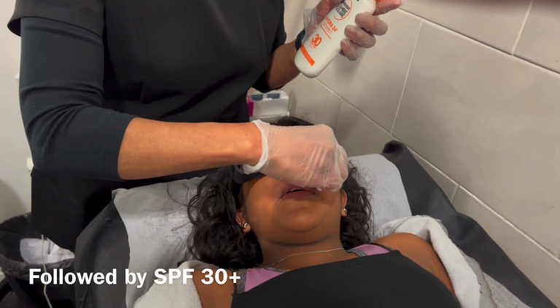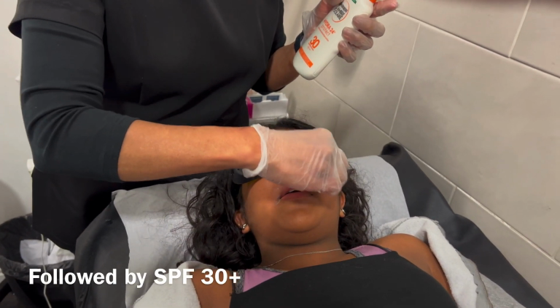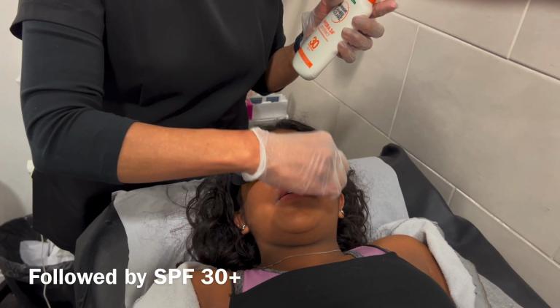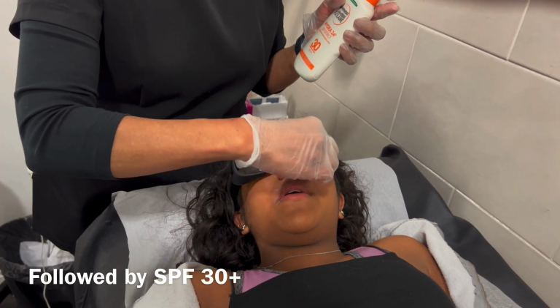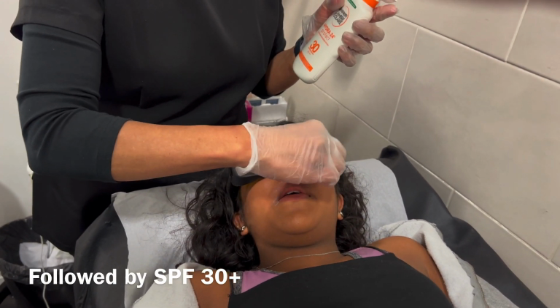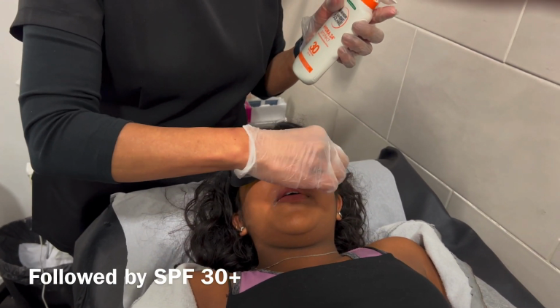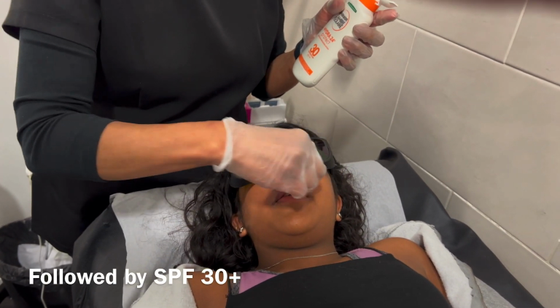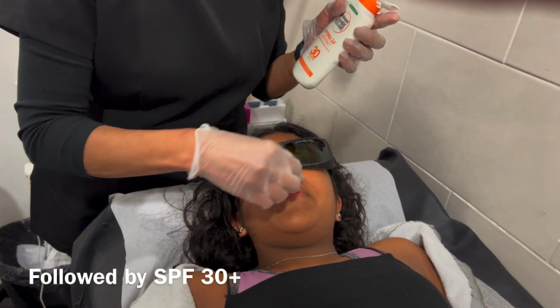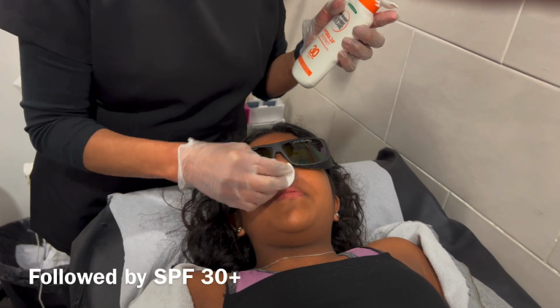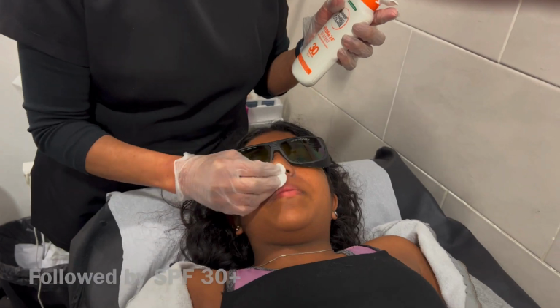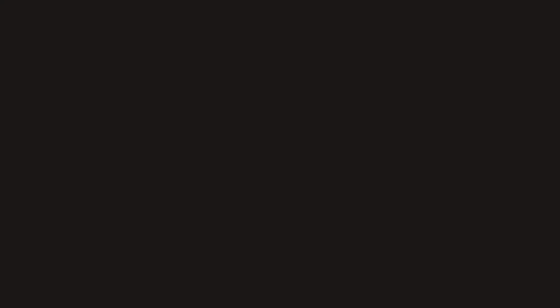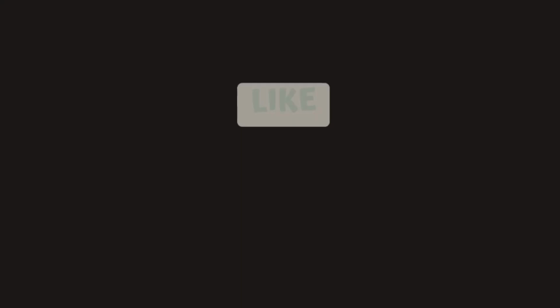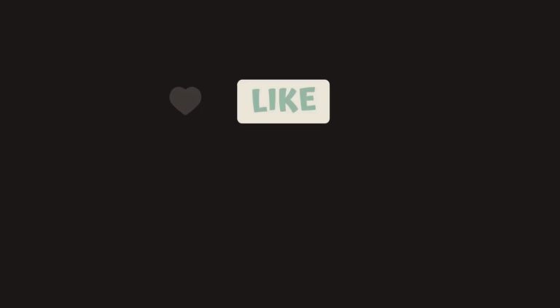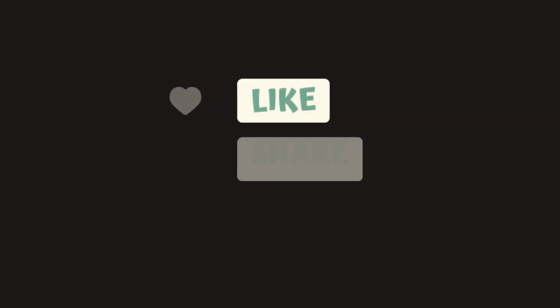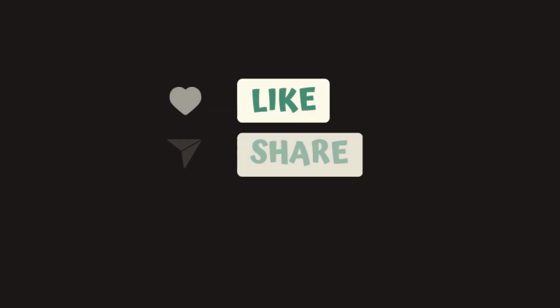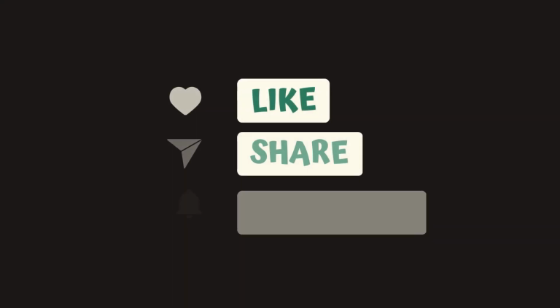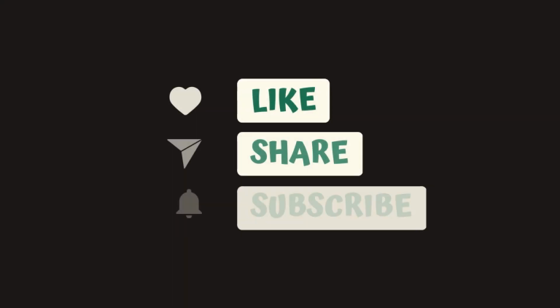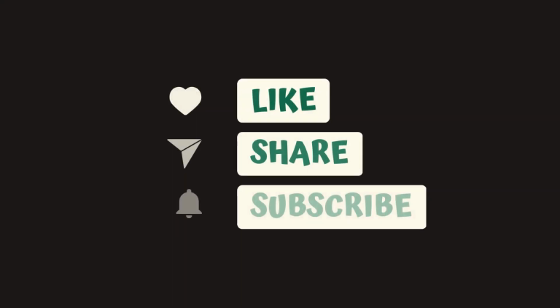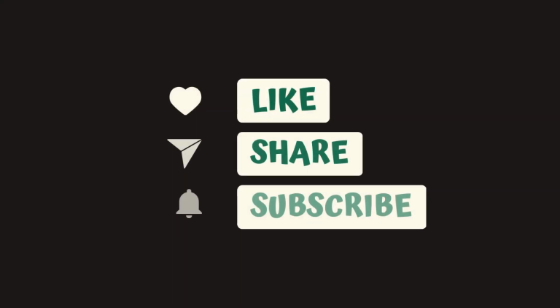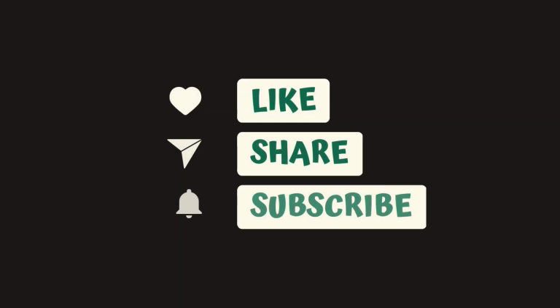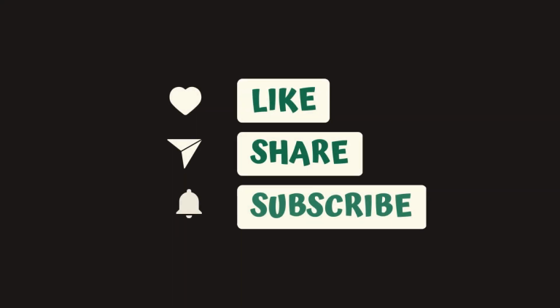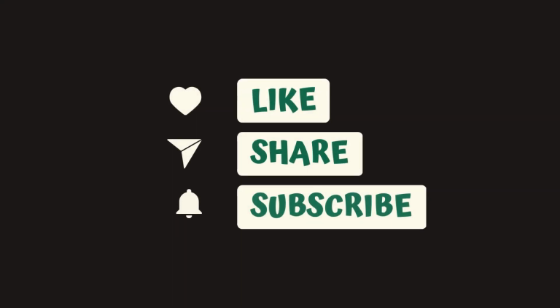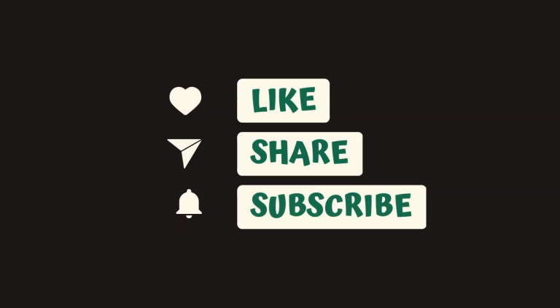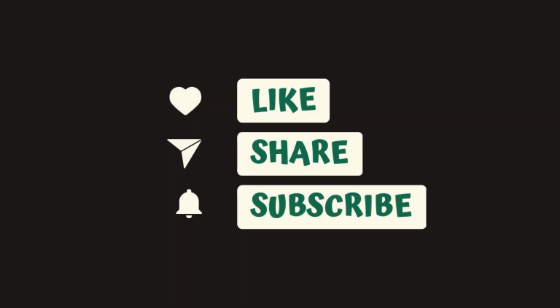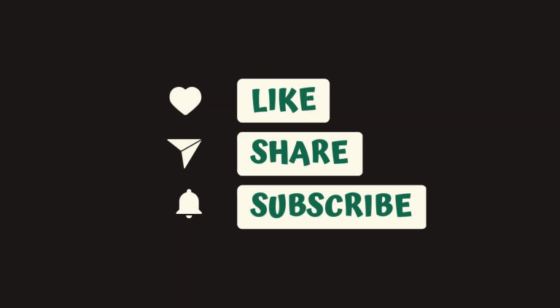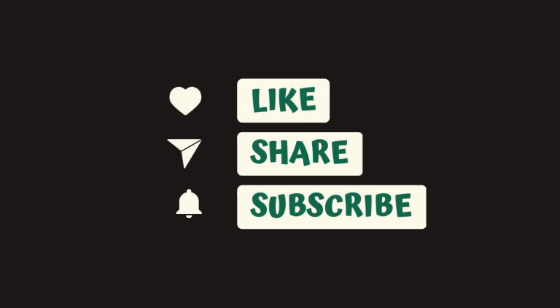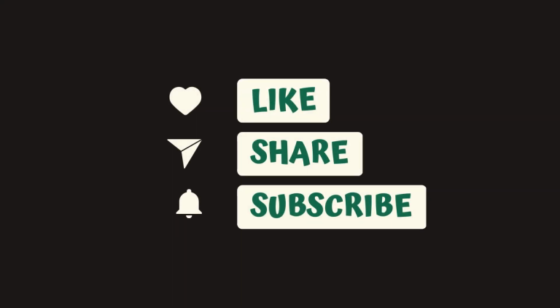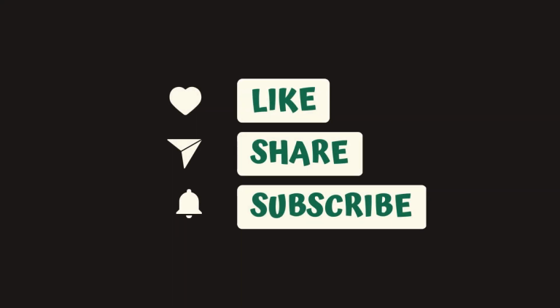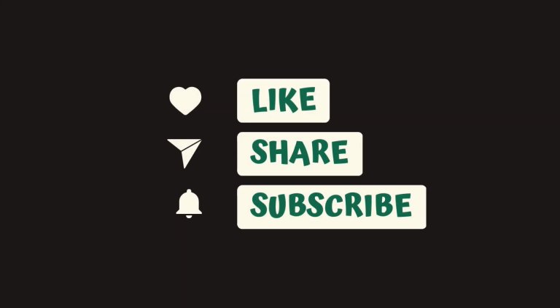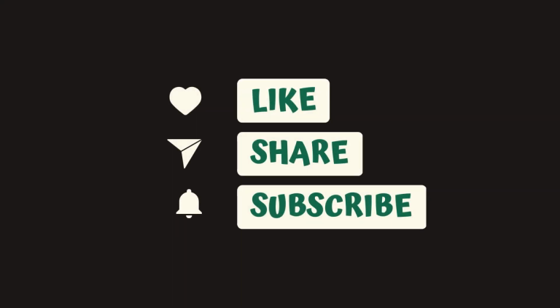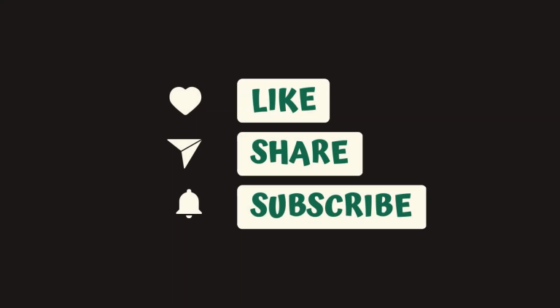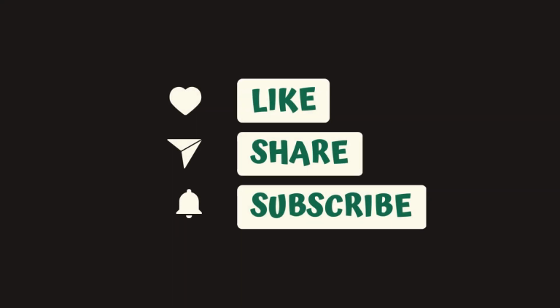Thank you for watching. Don't forget to like, share, and subscribe to our channel.